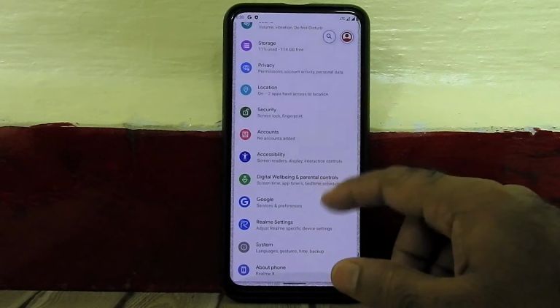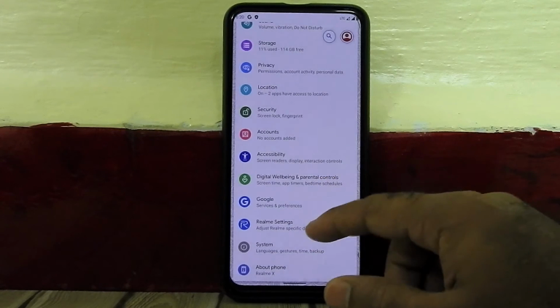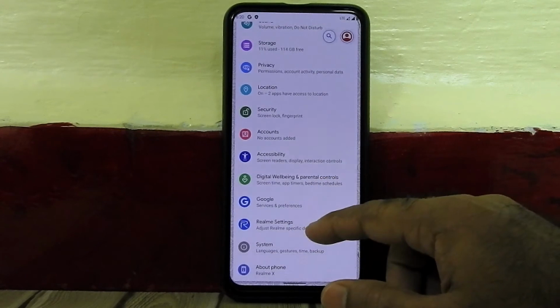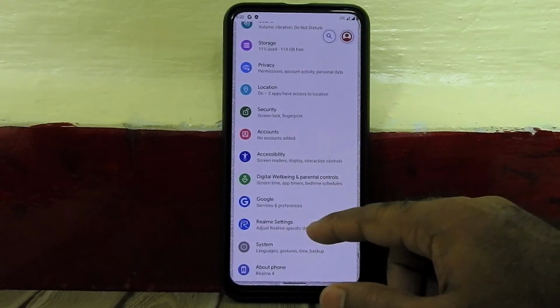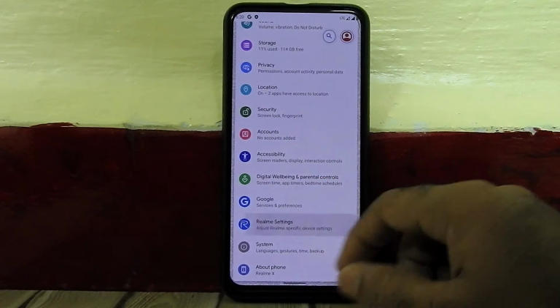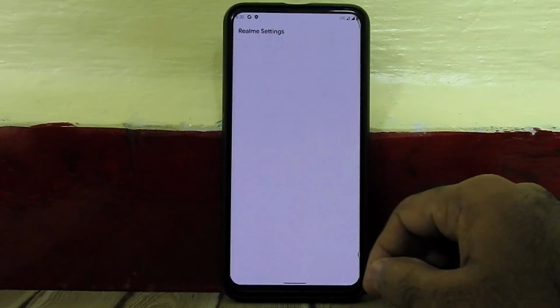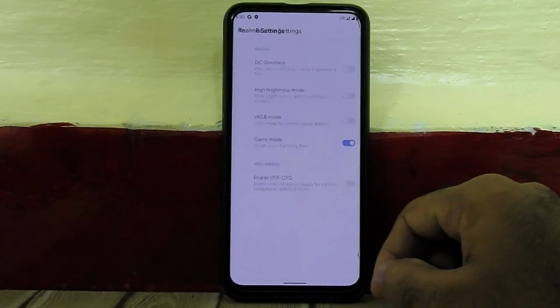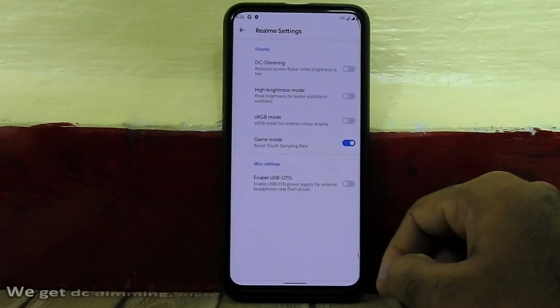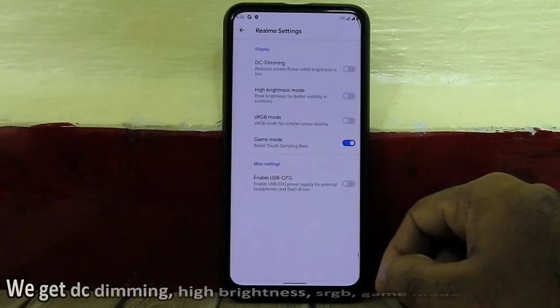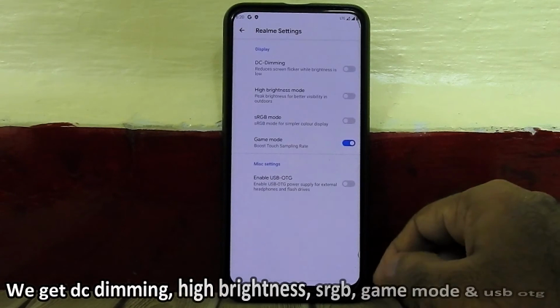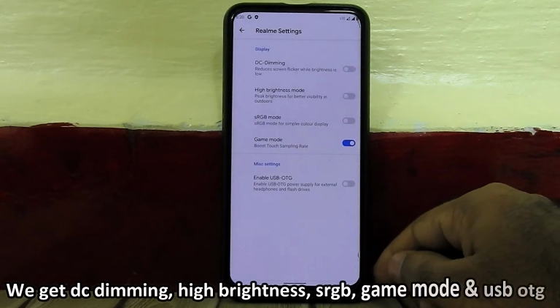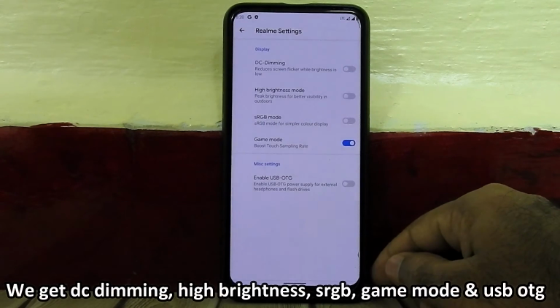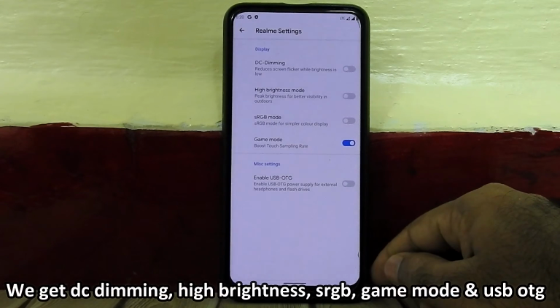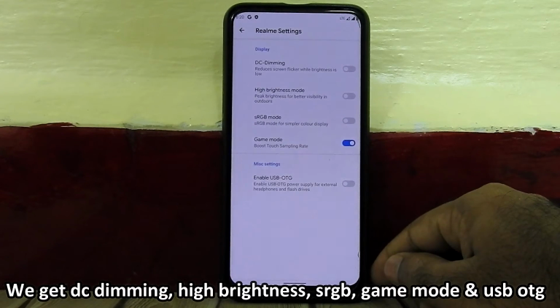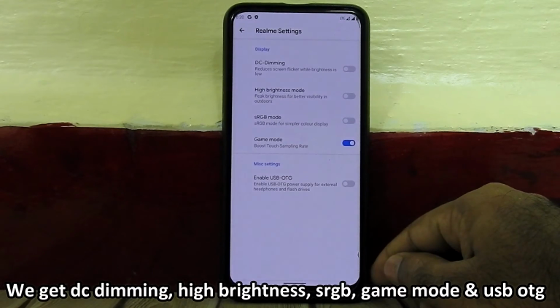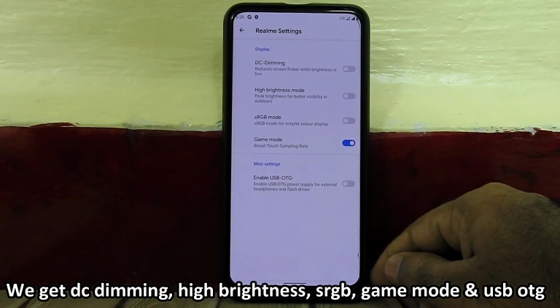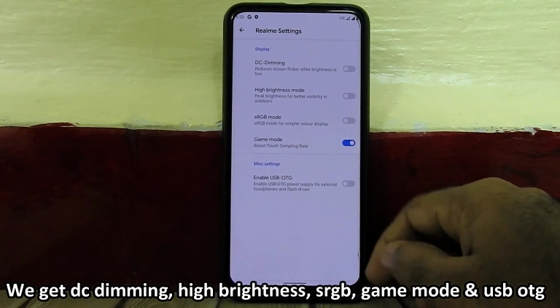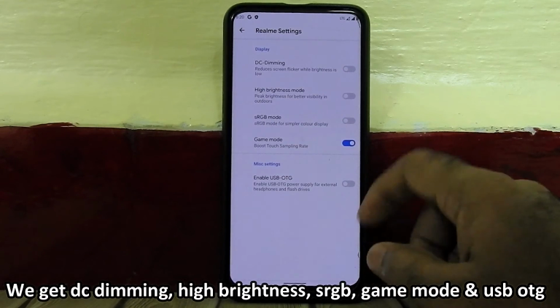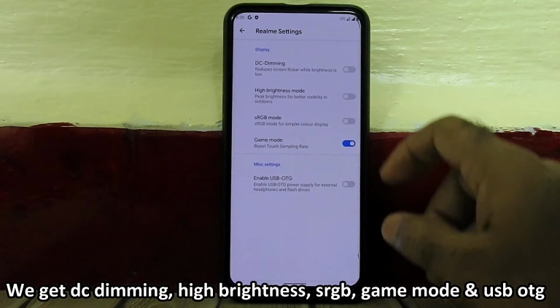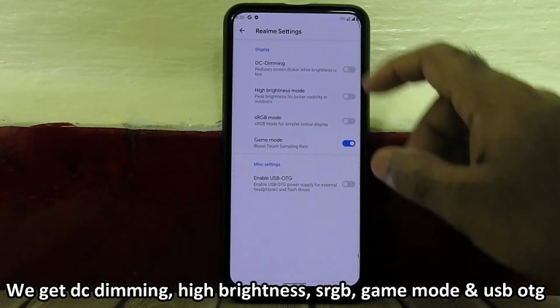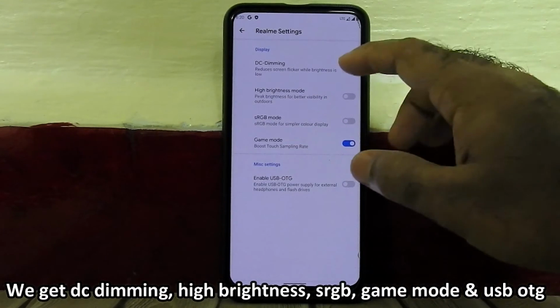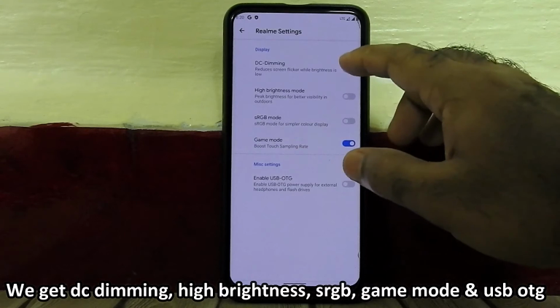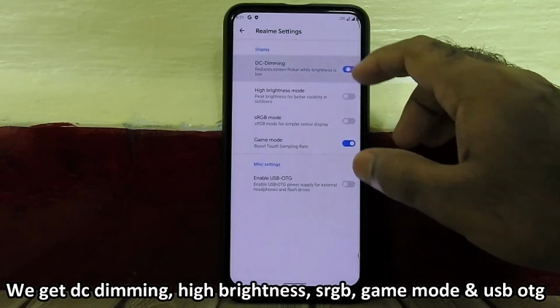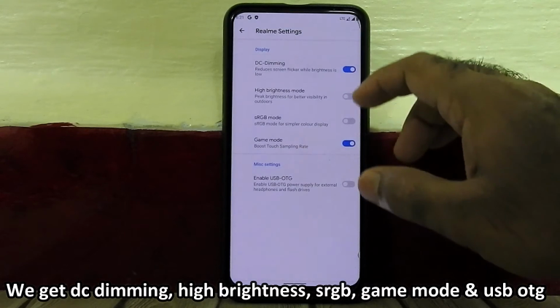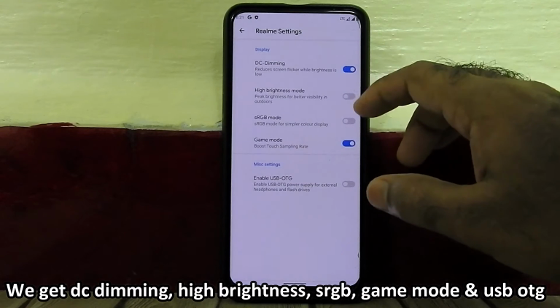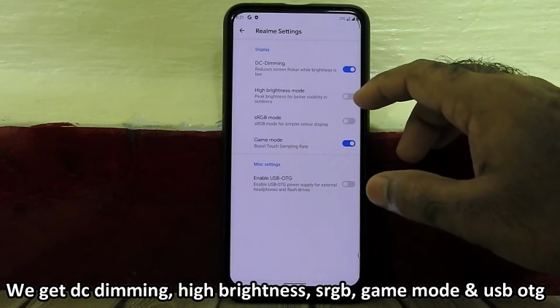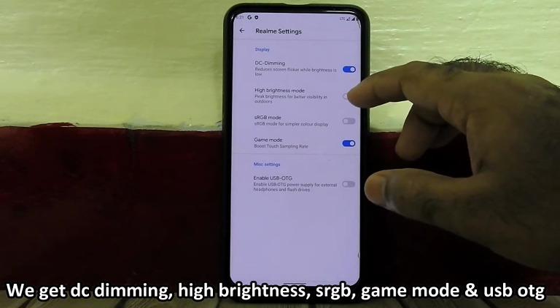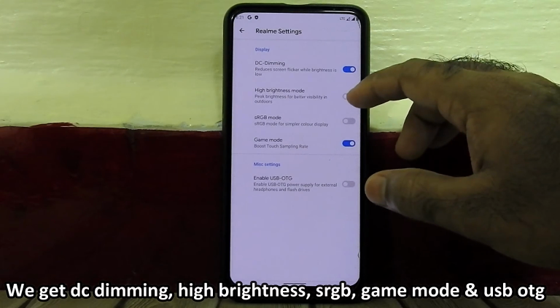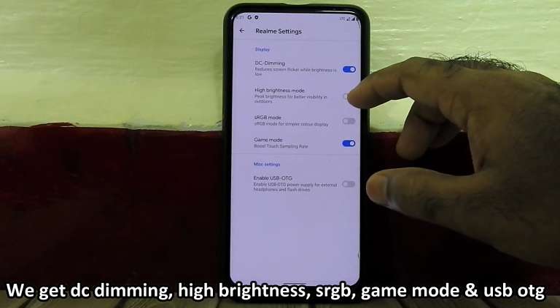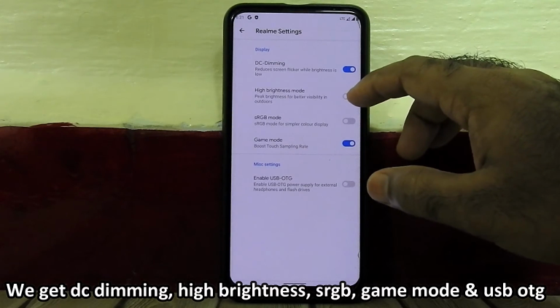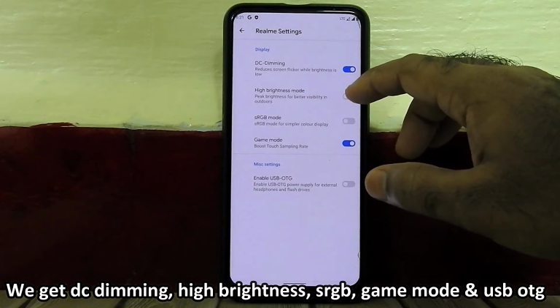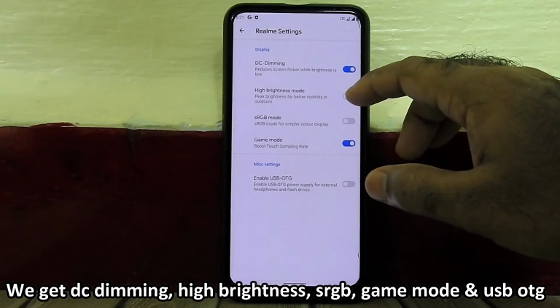In Realme Settings we get DC dimming, high brightness, sRGB, game mode, and USB OTG.